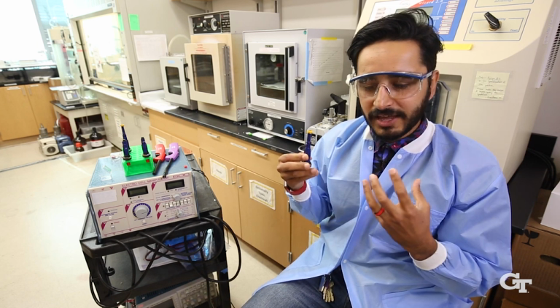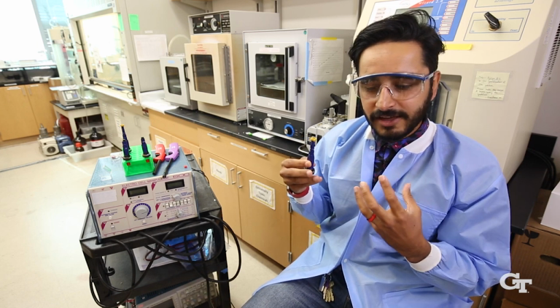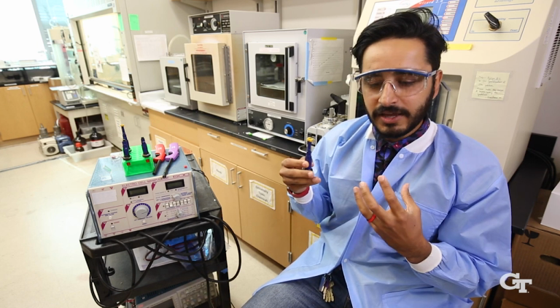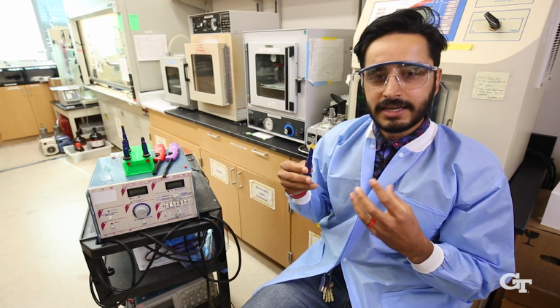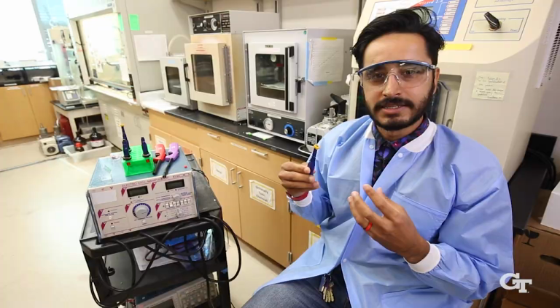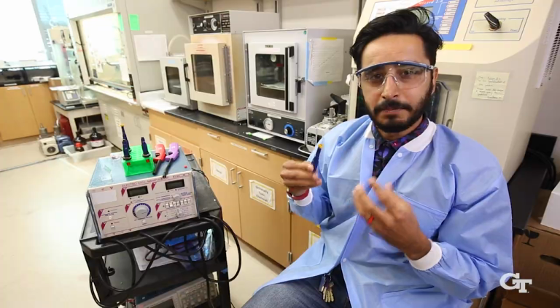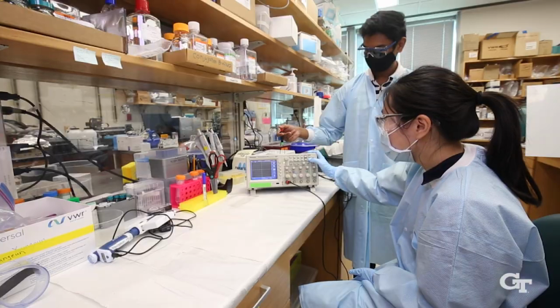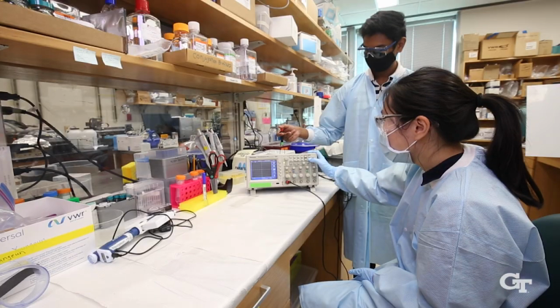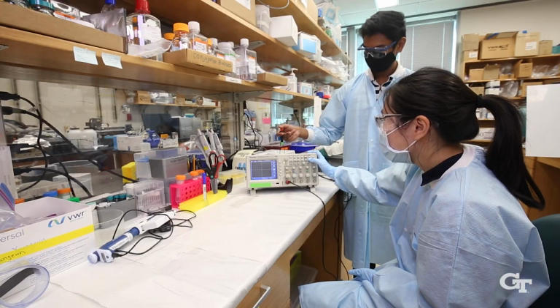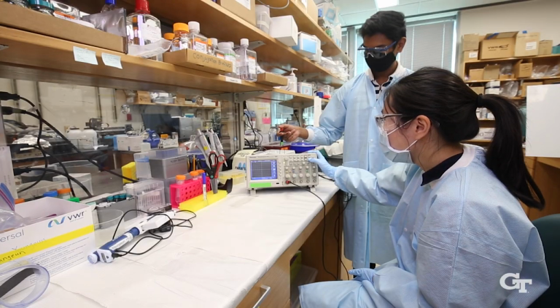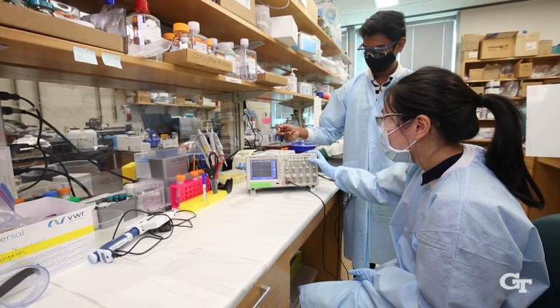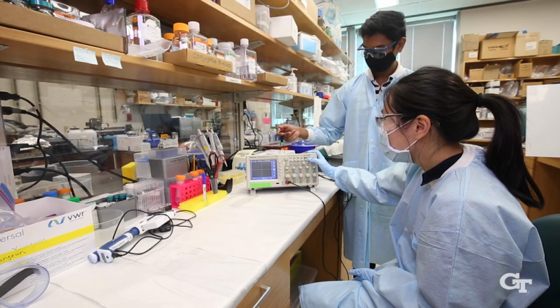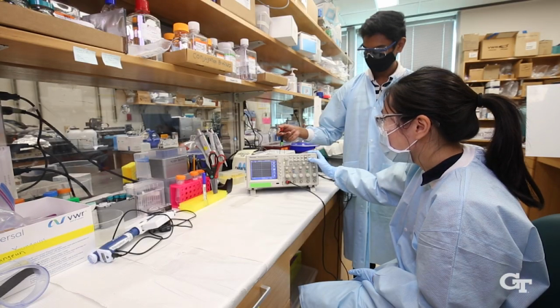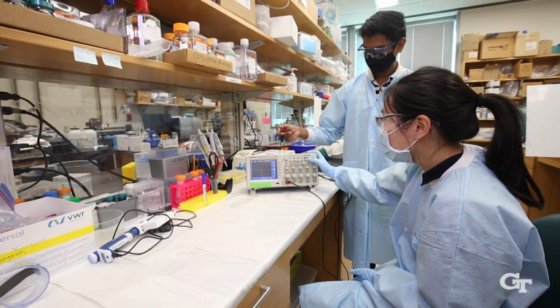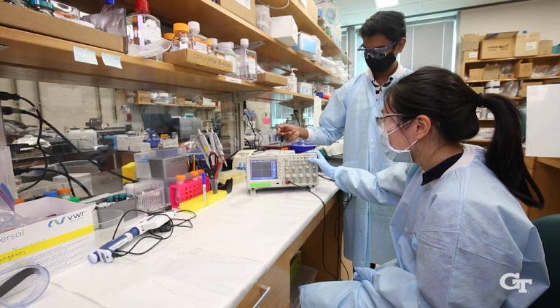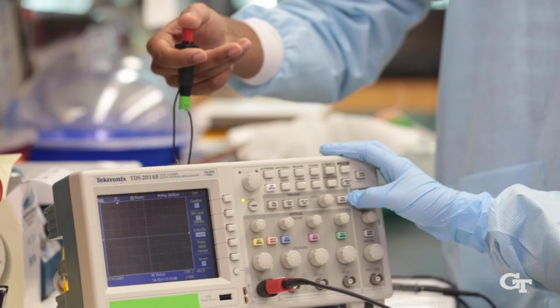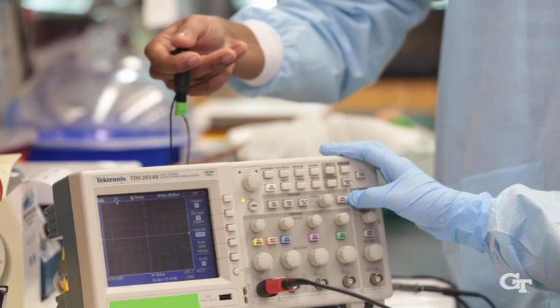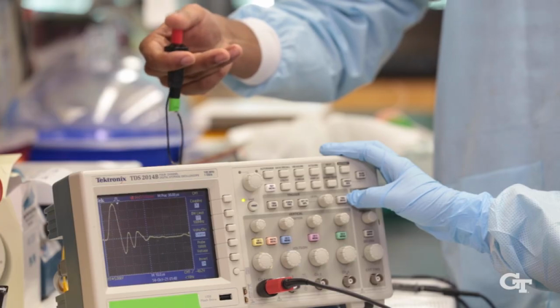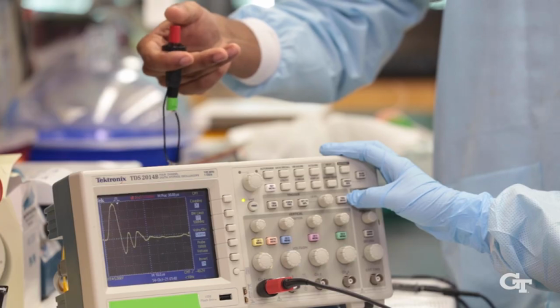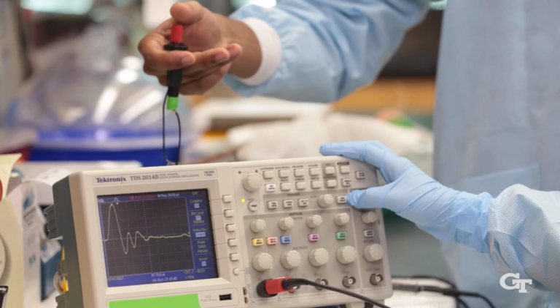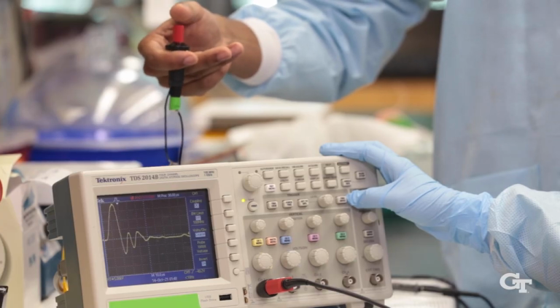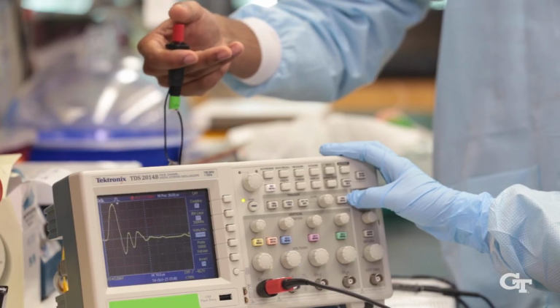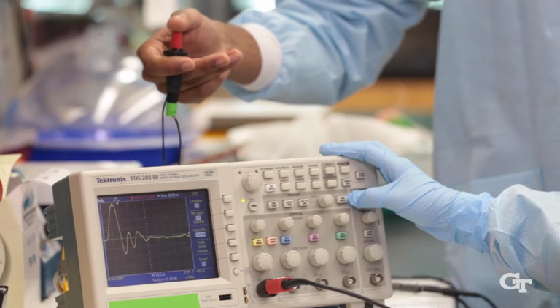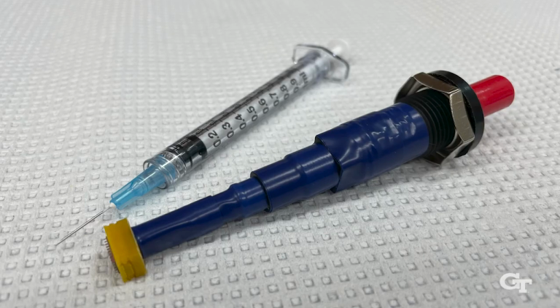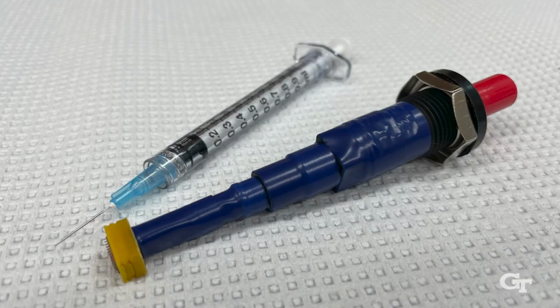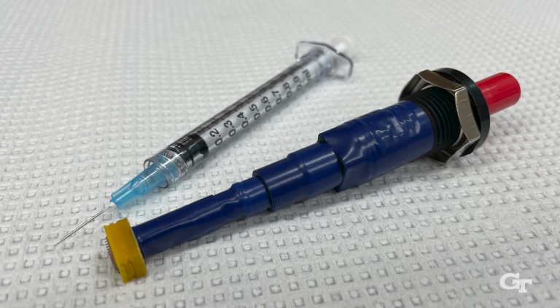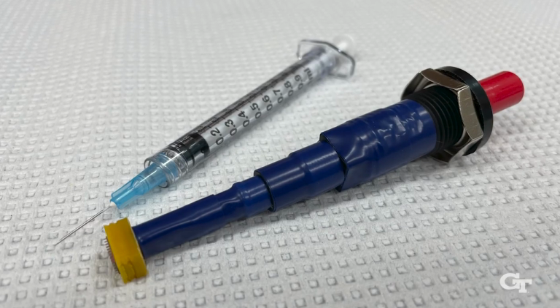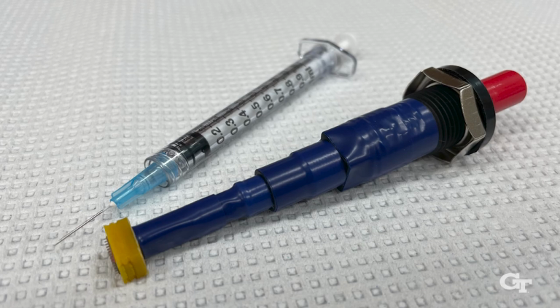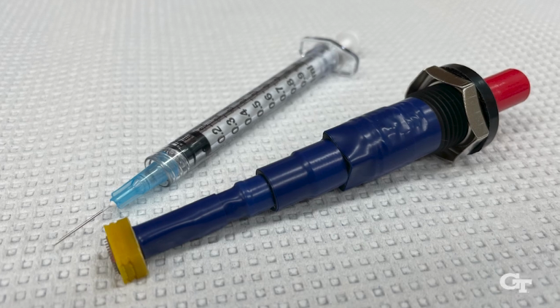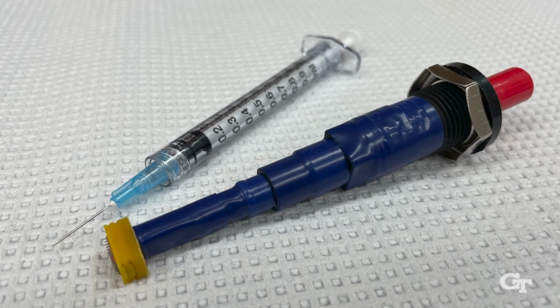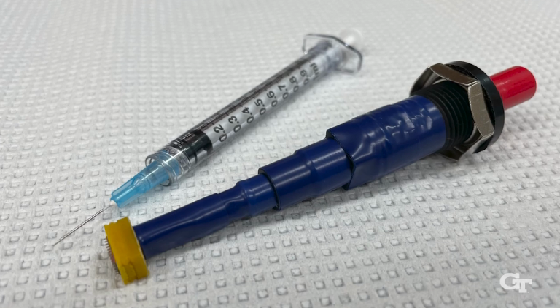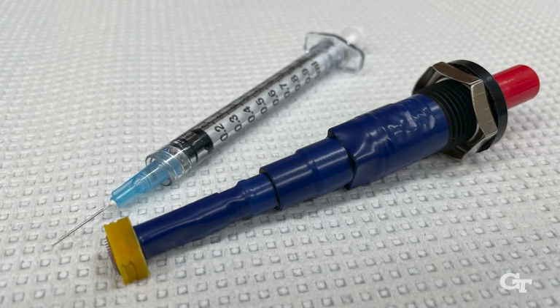By leveraging these very widely distributed technologies with really clever innovations such as these microneedles, what we have is a potential technology that can address the challenges in delivery of life-saving vaccines.